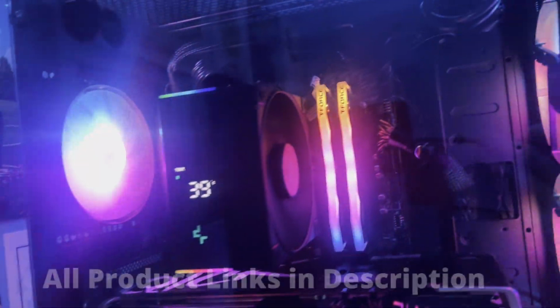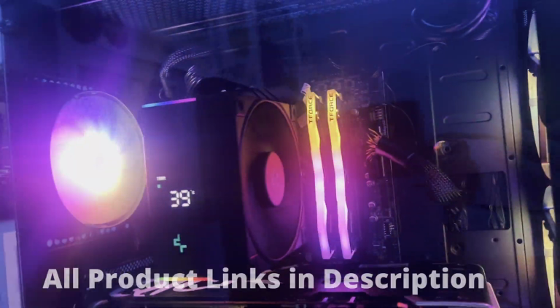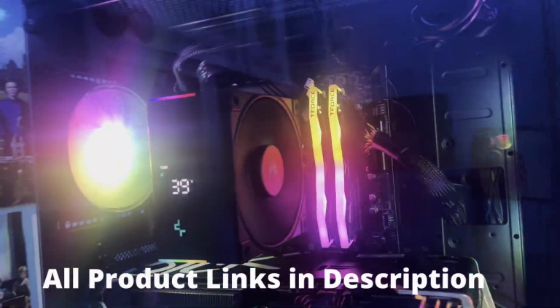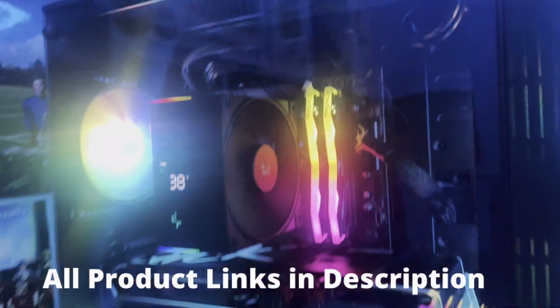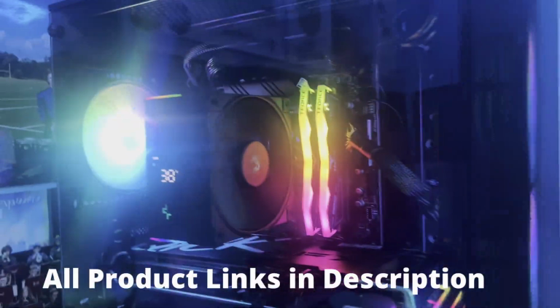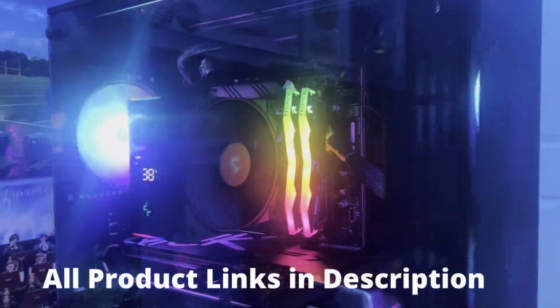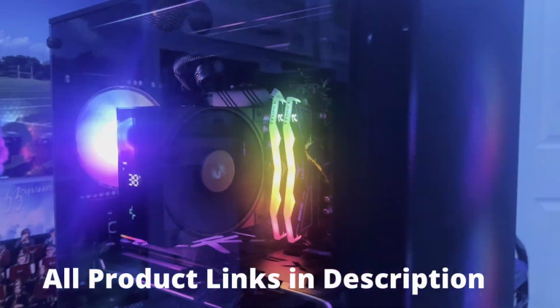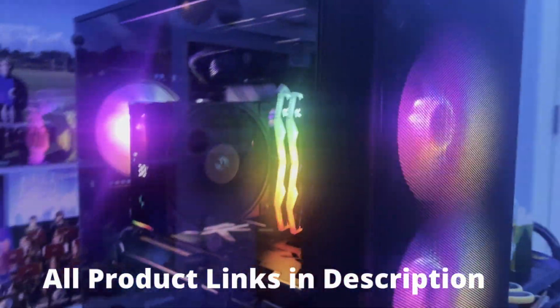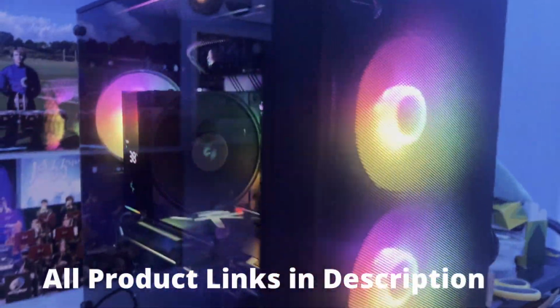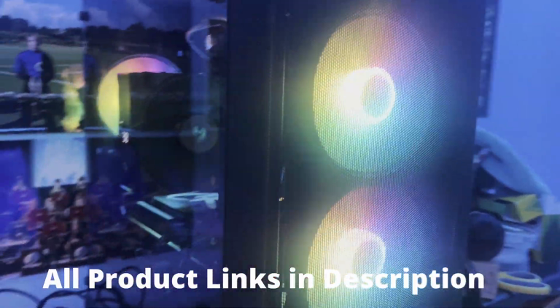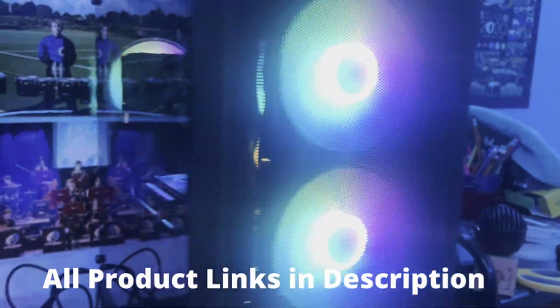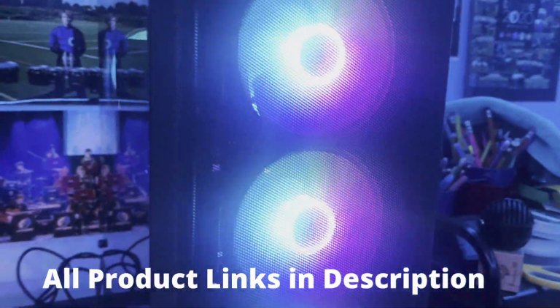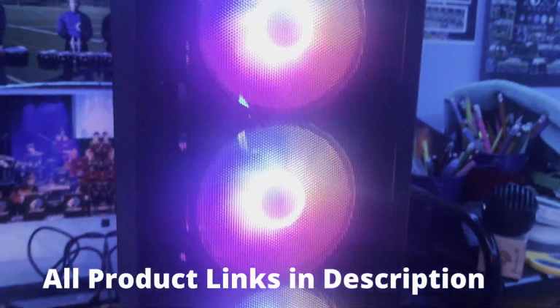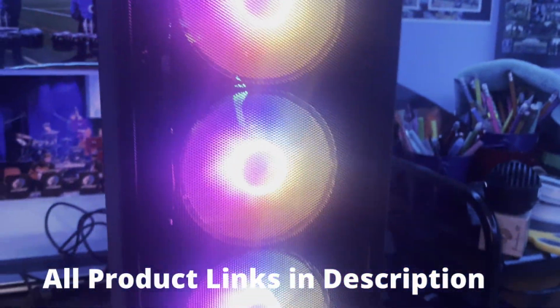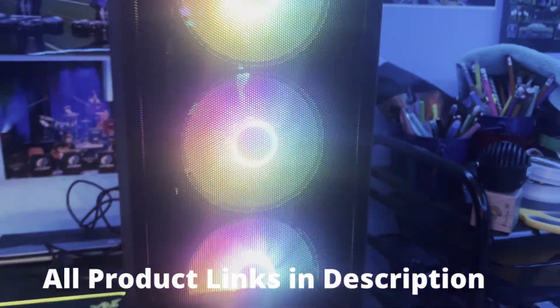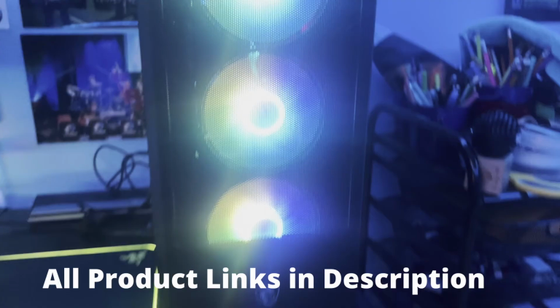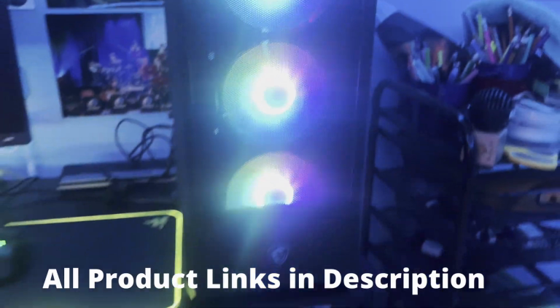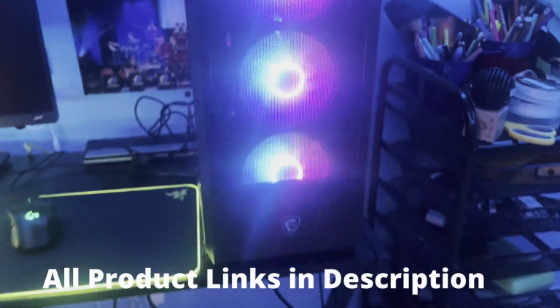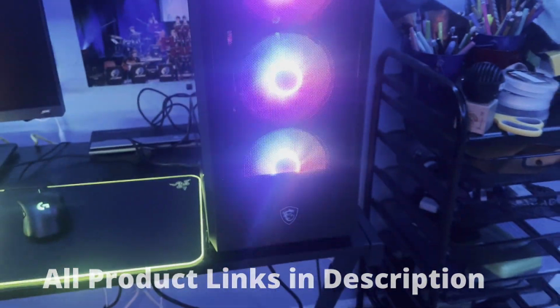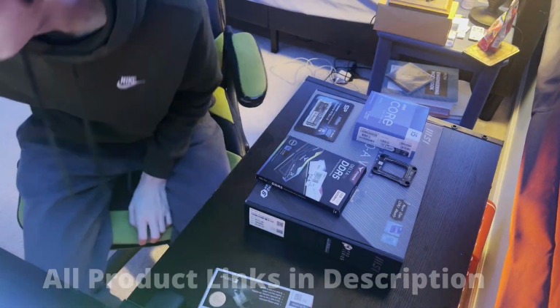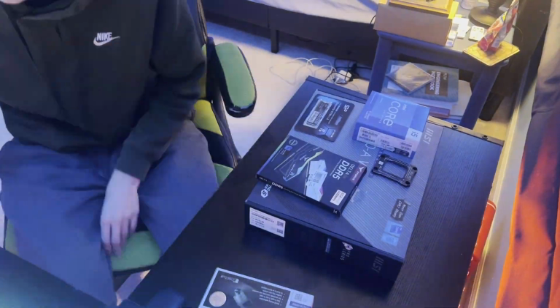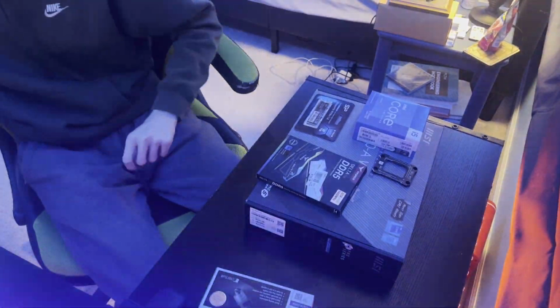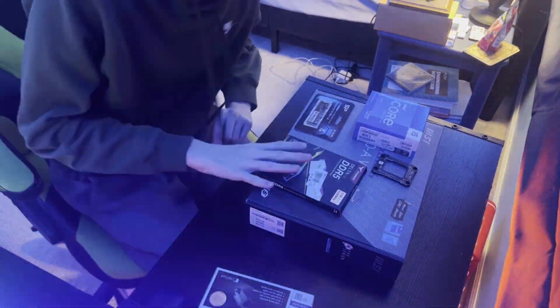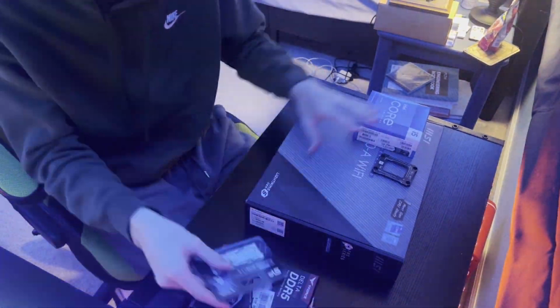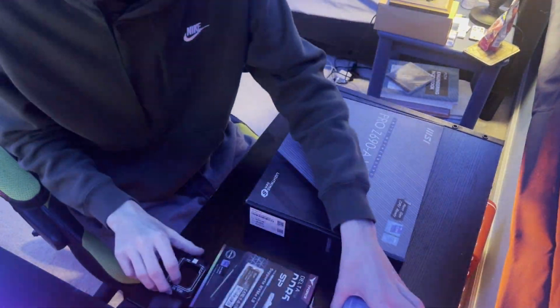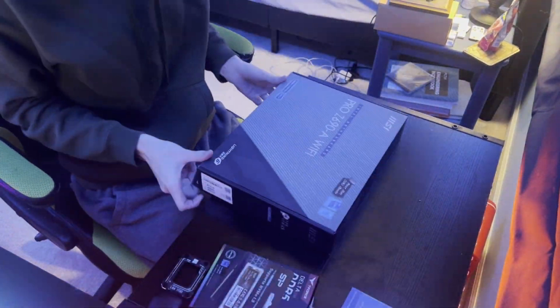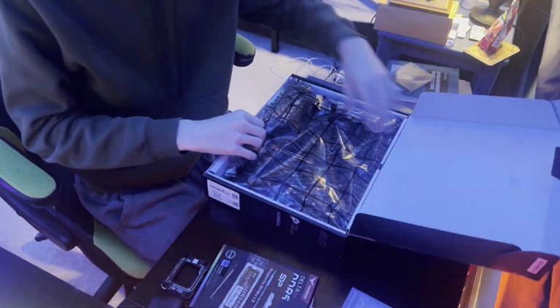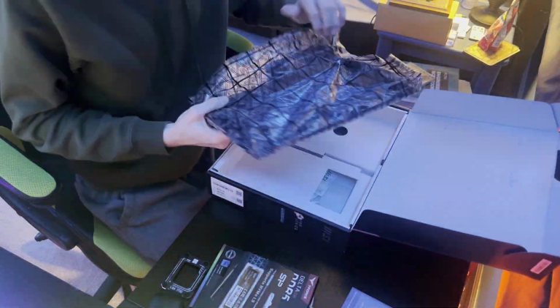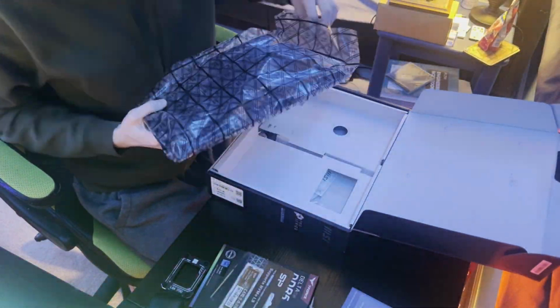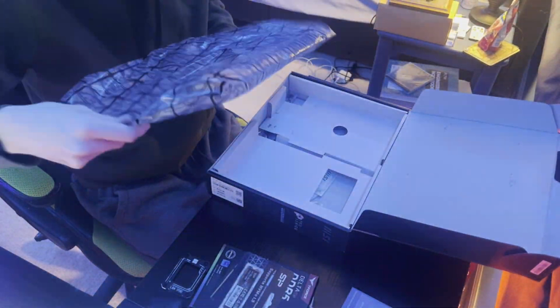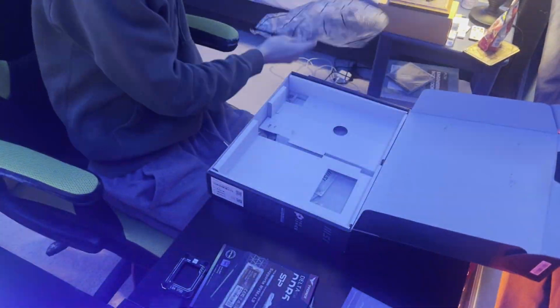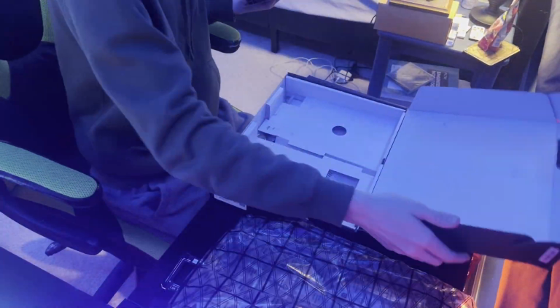Welcome to this yearly upload, obviously. I'm rebuilding my computer today.